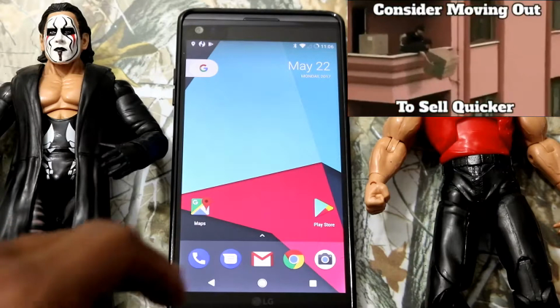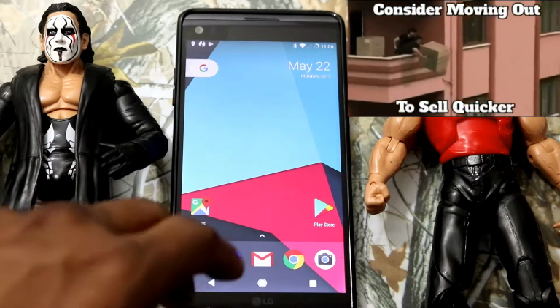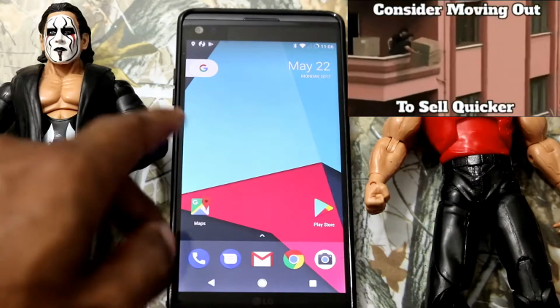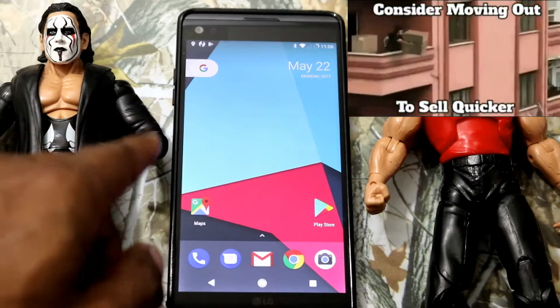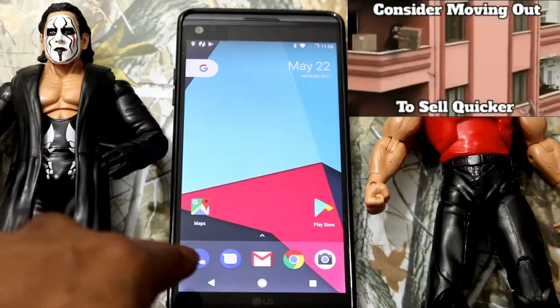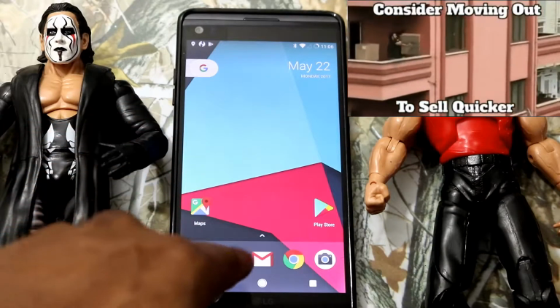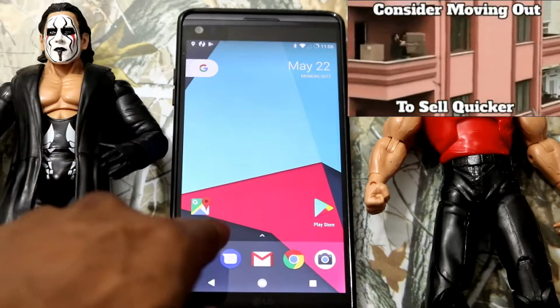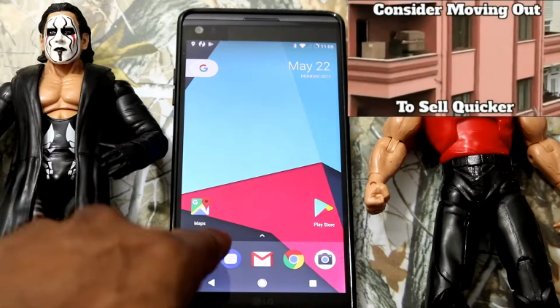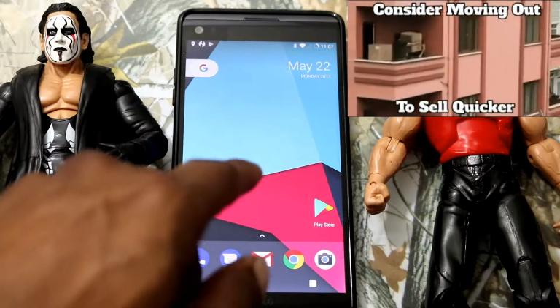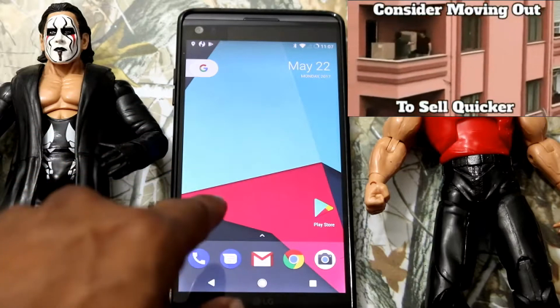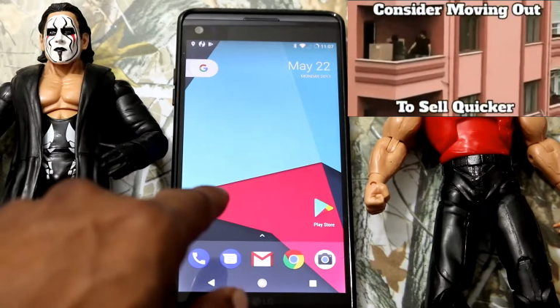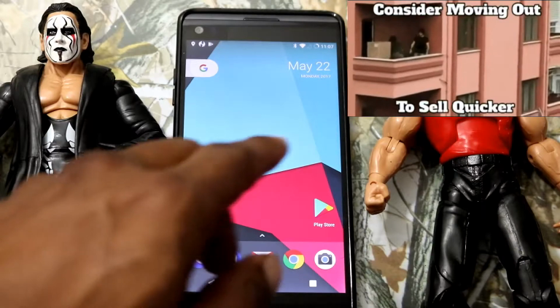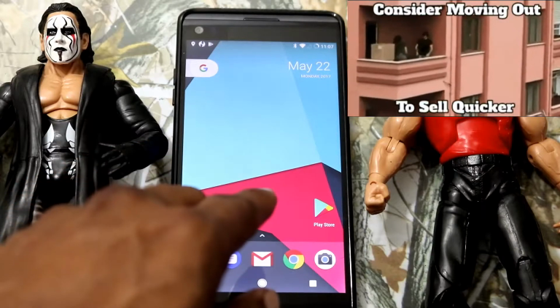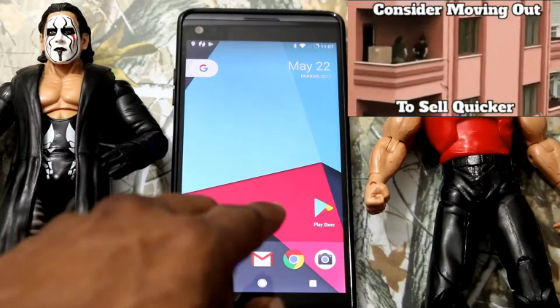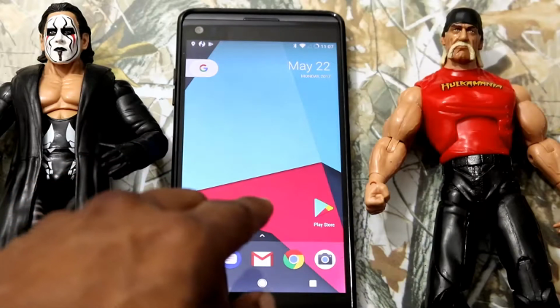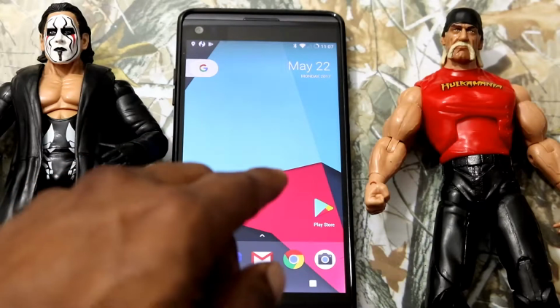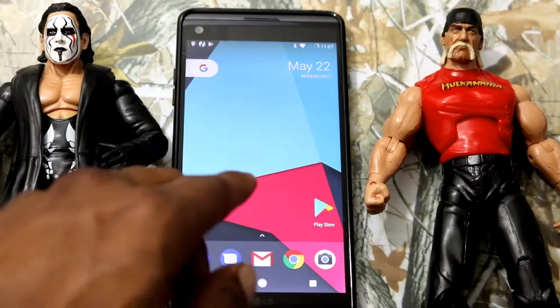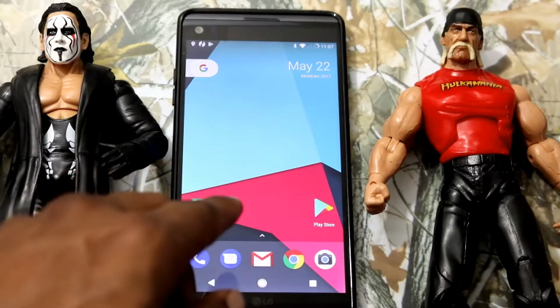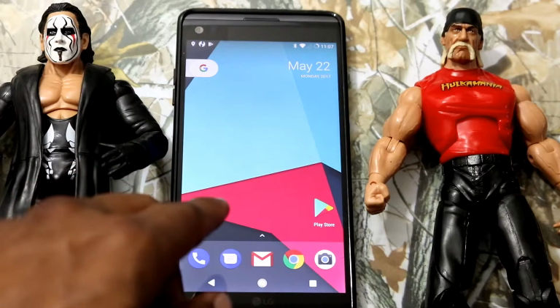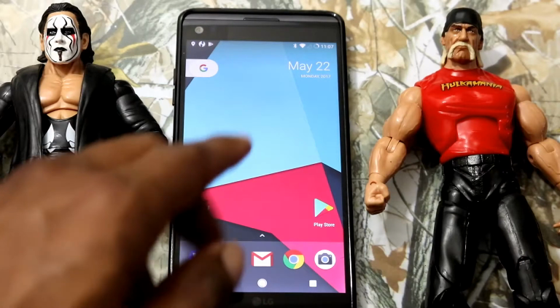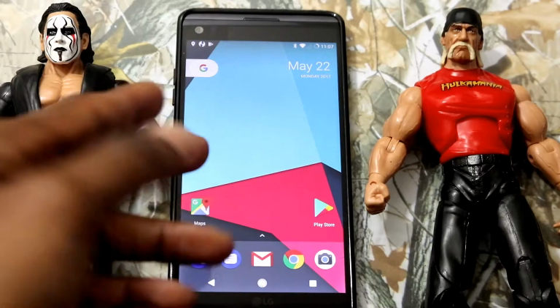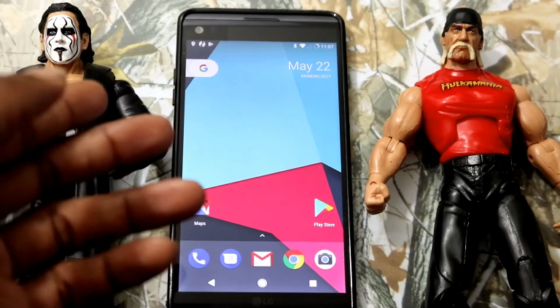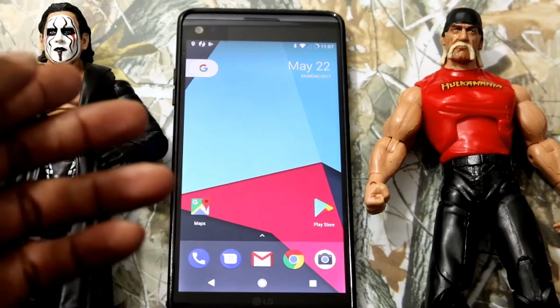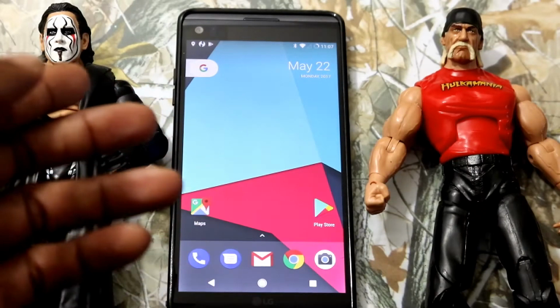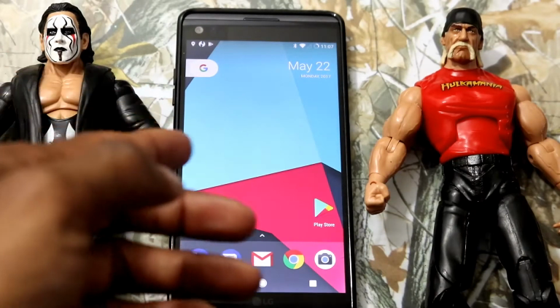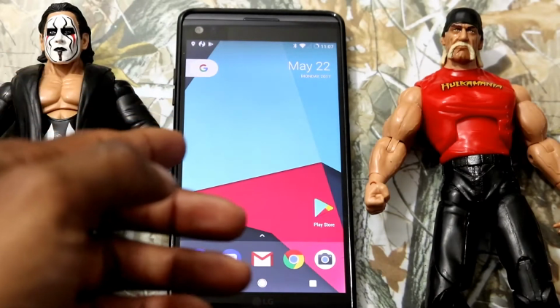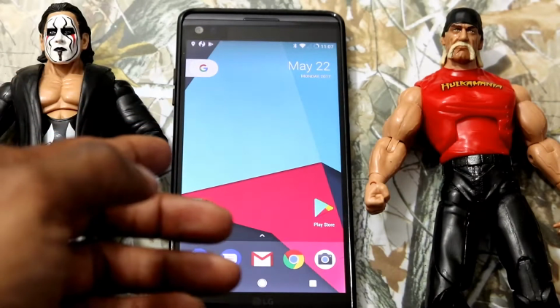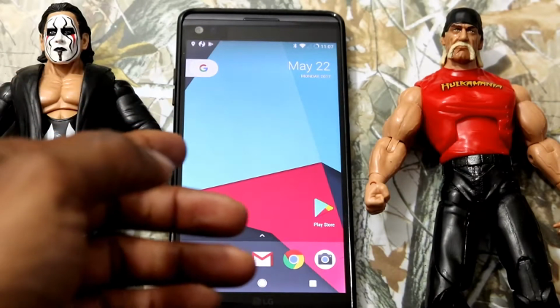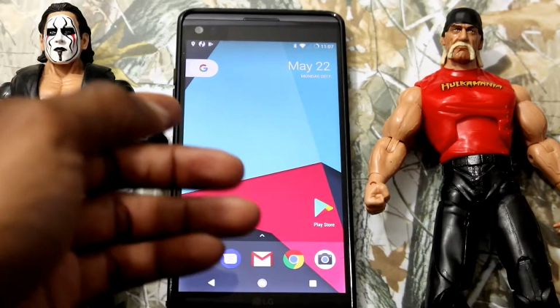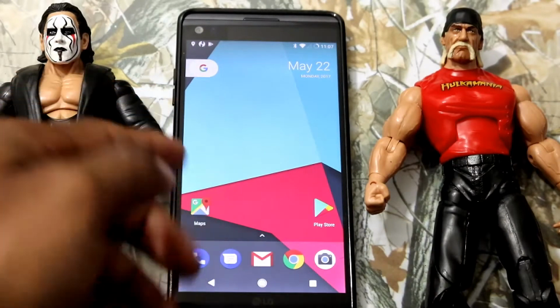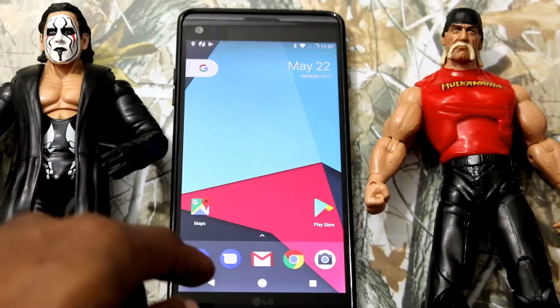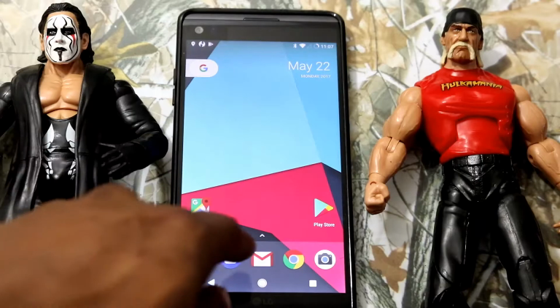I'm going to be showing you guys, as promised, my afterthoughts of the Emotion OS ROM on your LG V20.